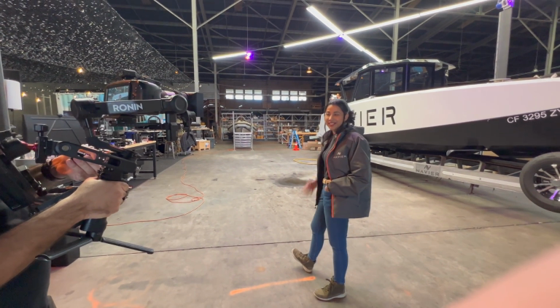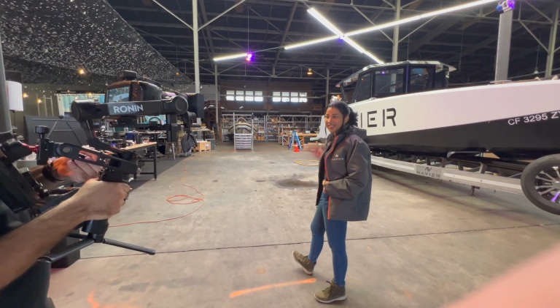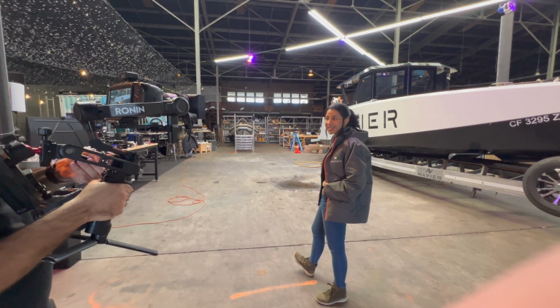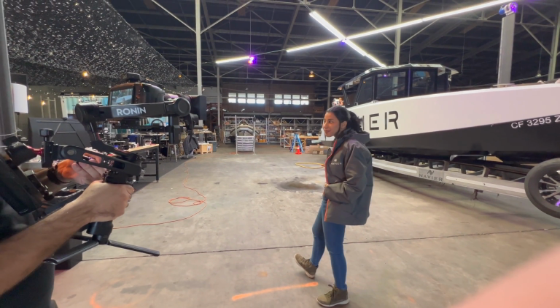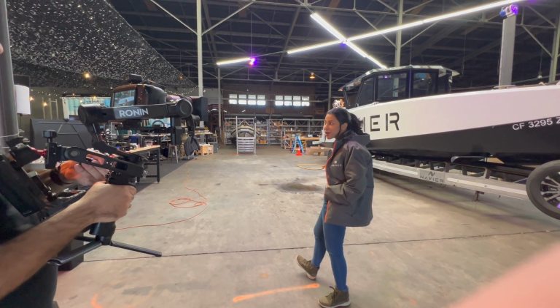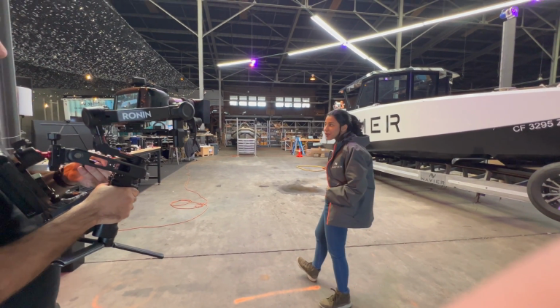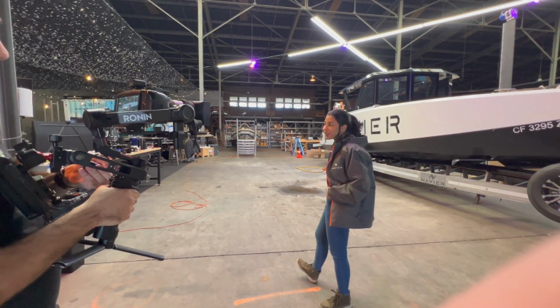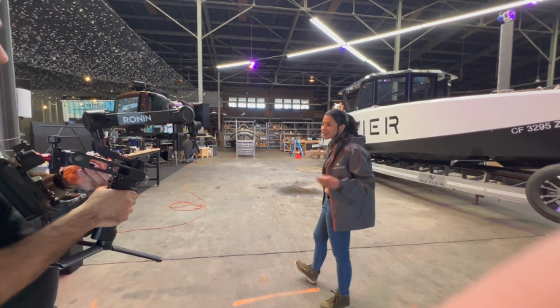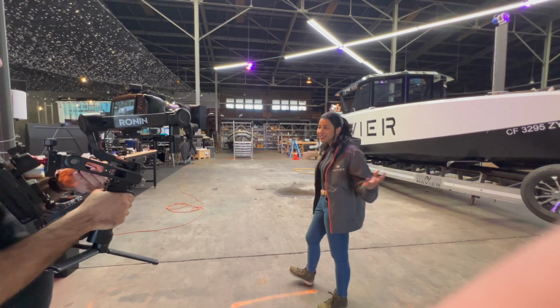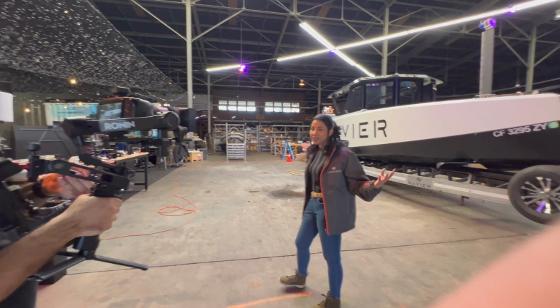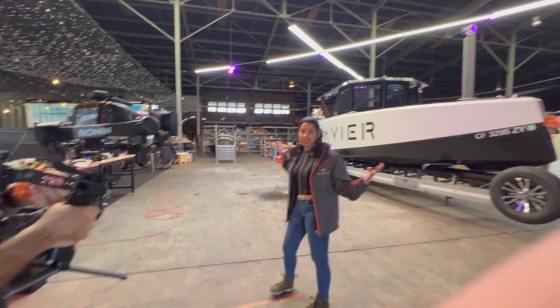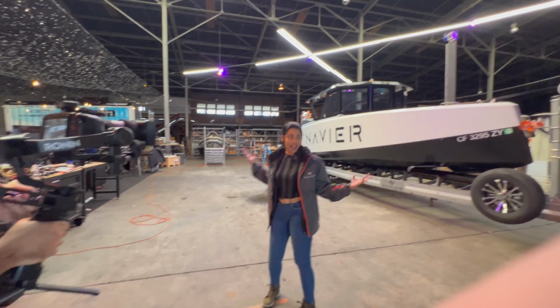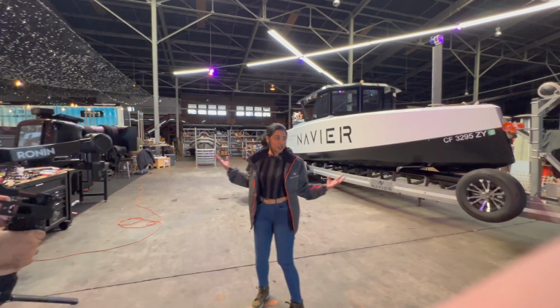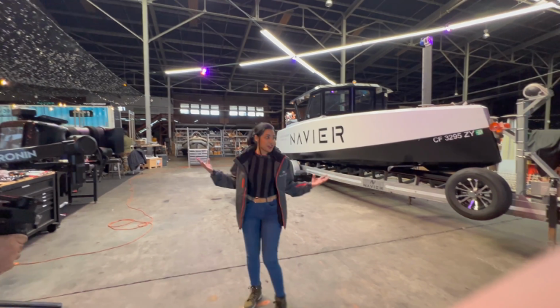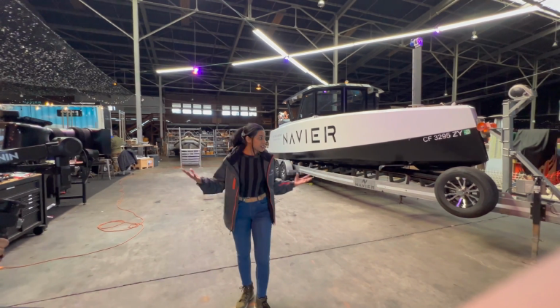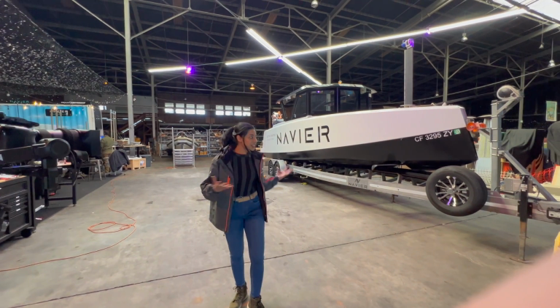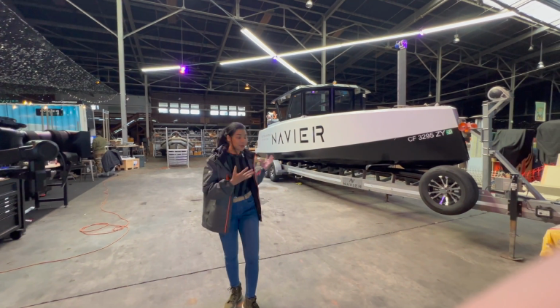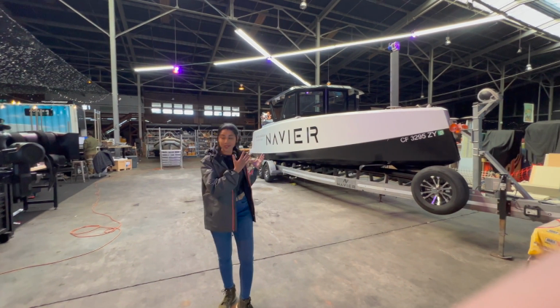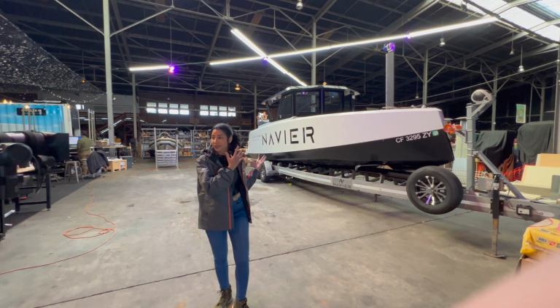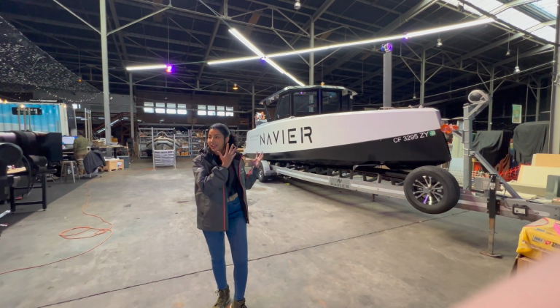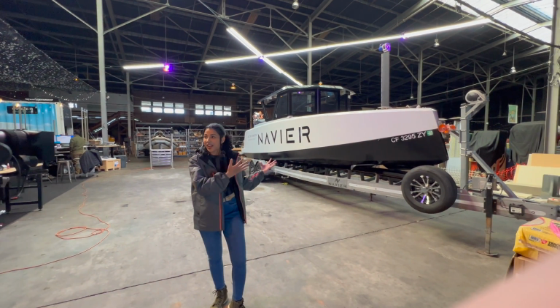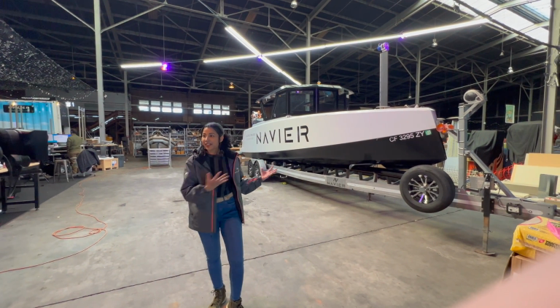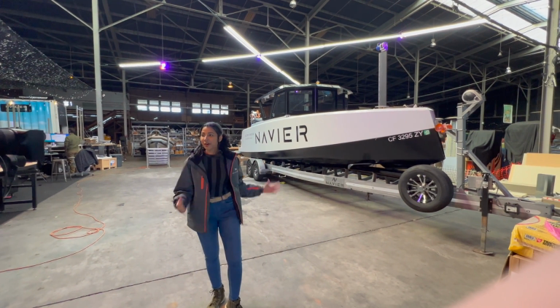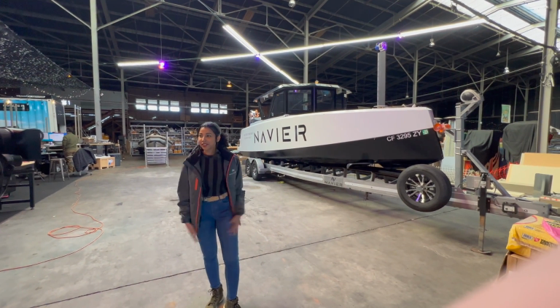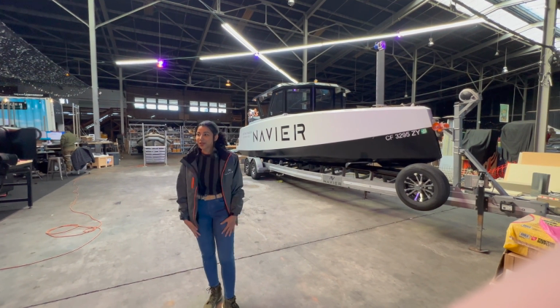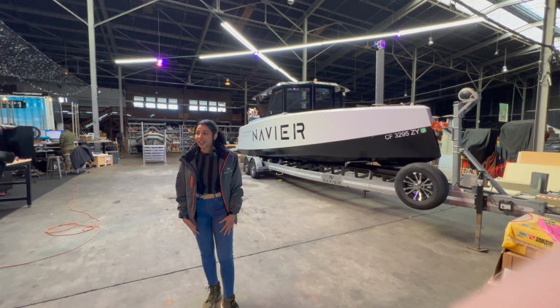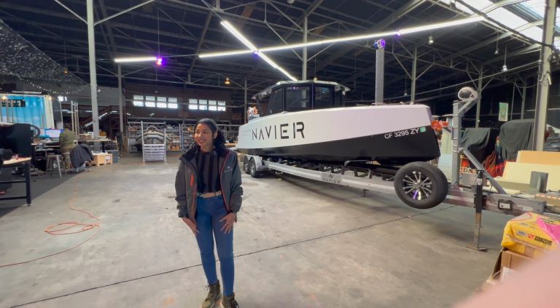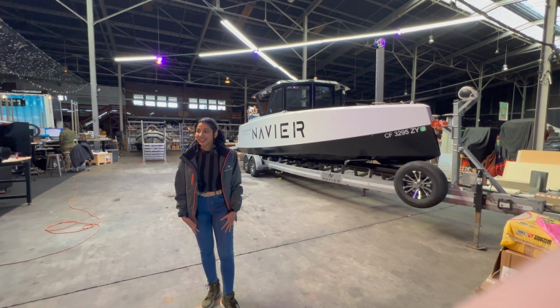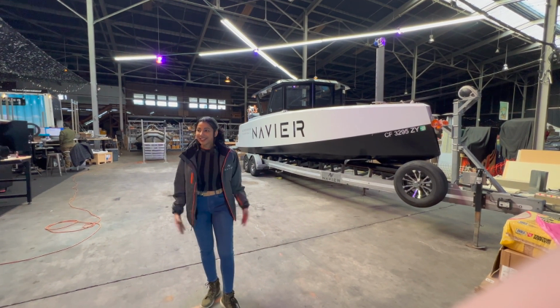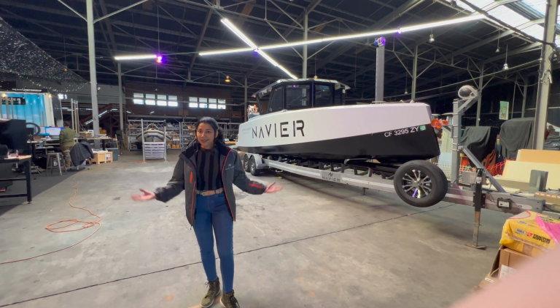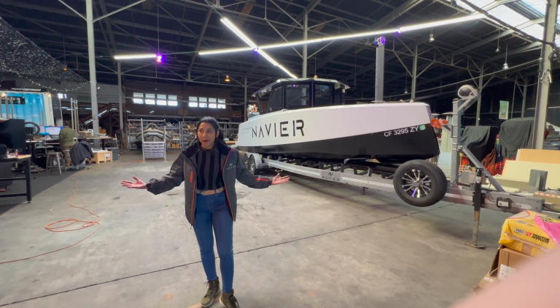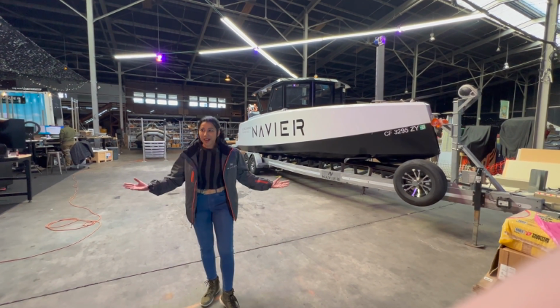It's a computer, it's sensors, it's actuators, and it's a bunch of AI algorithms on it. It's a robot.